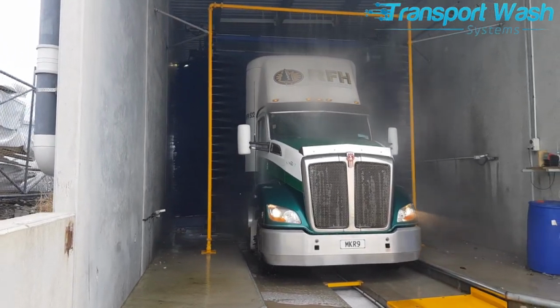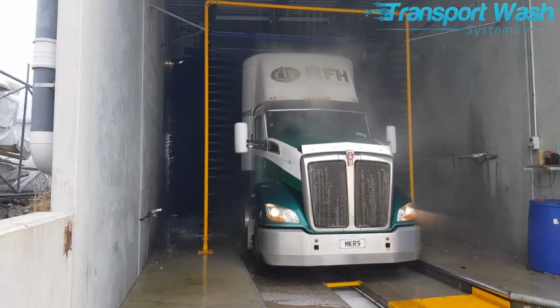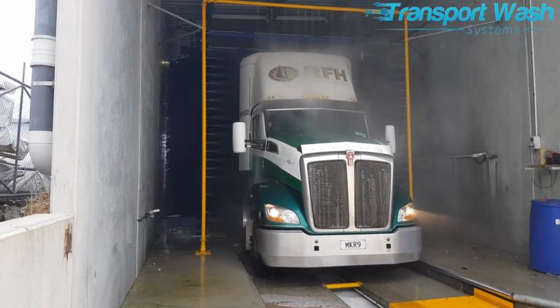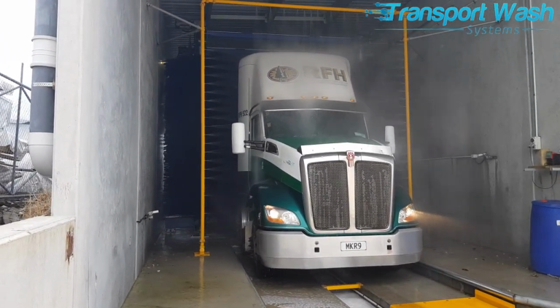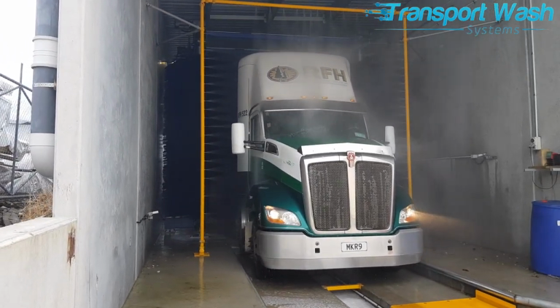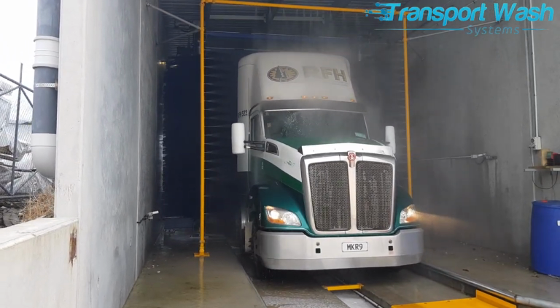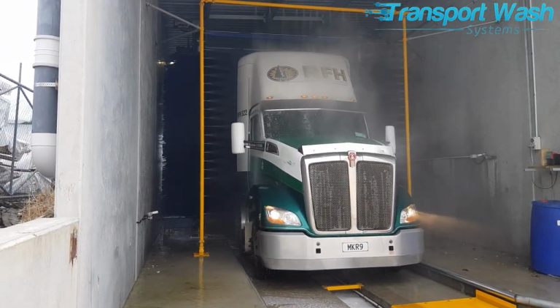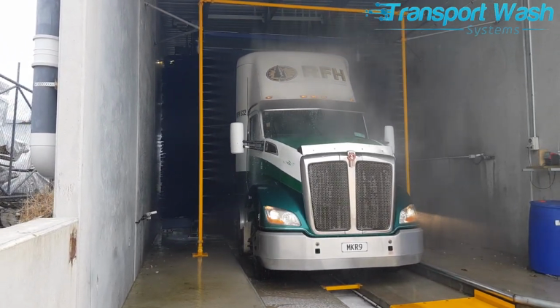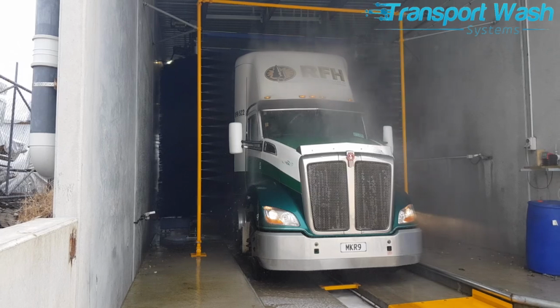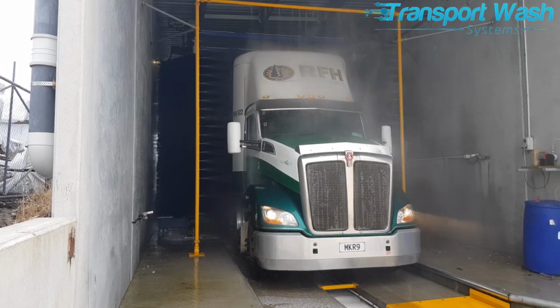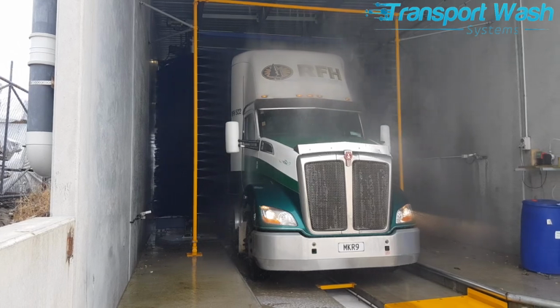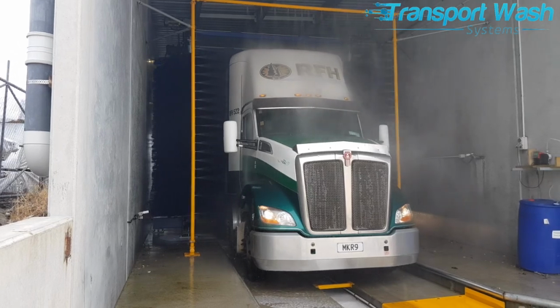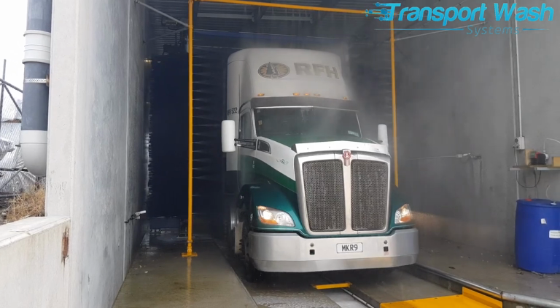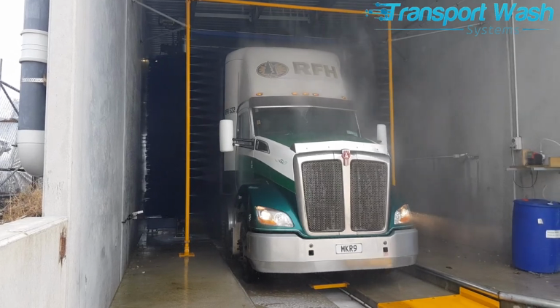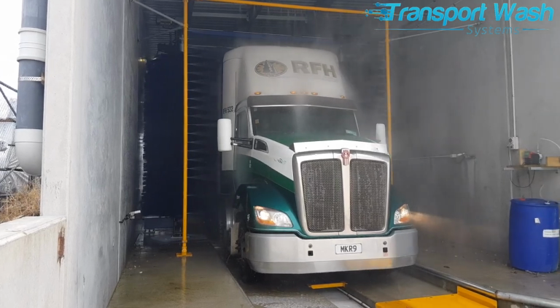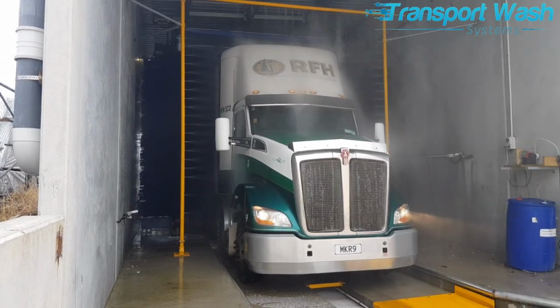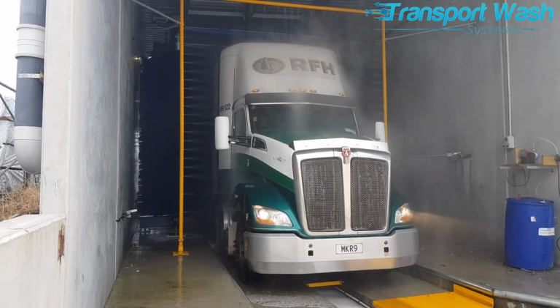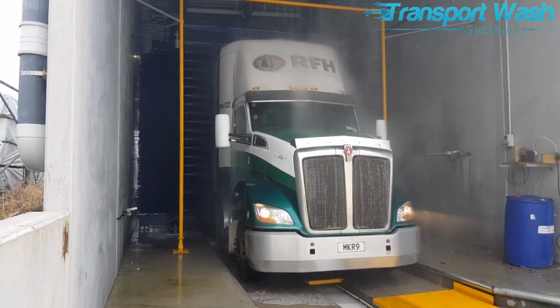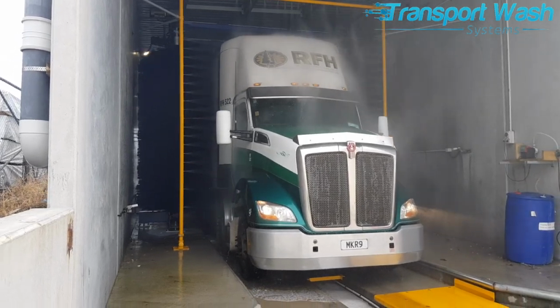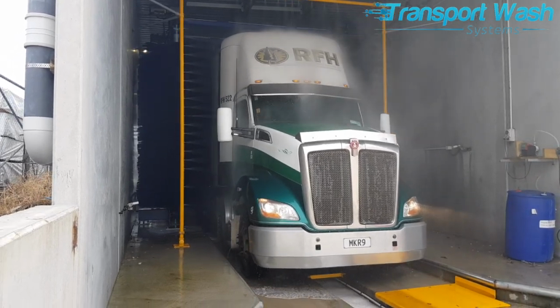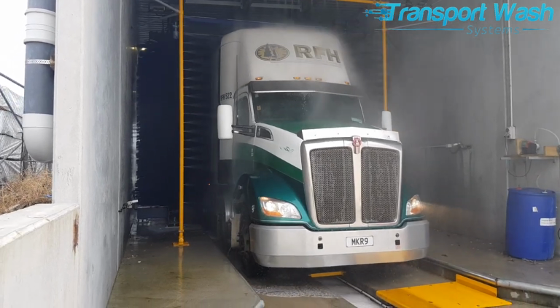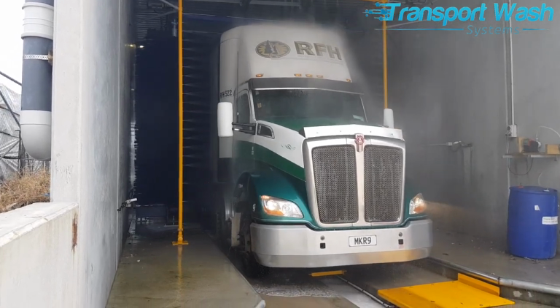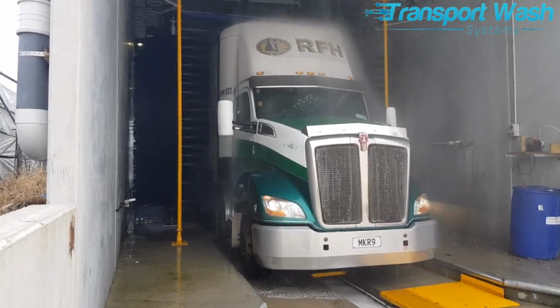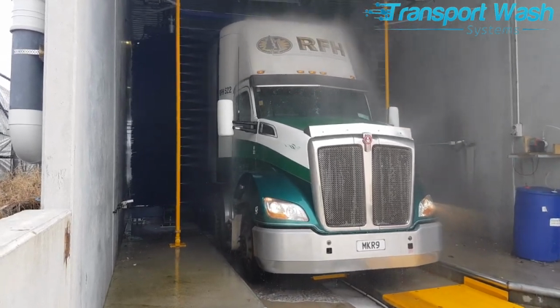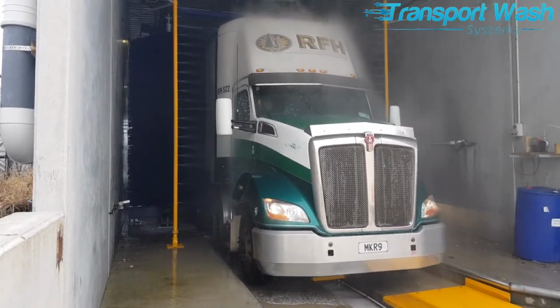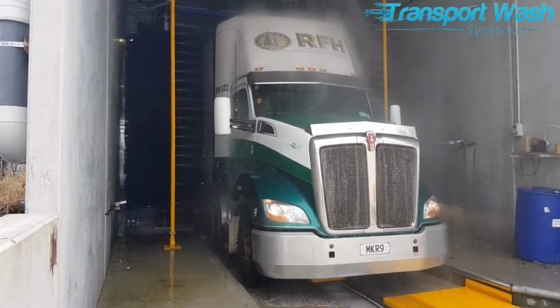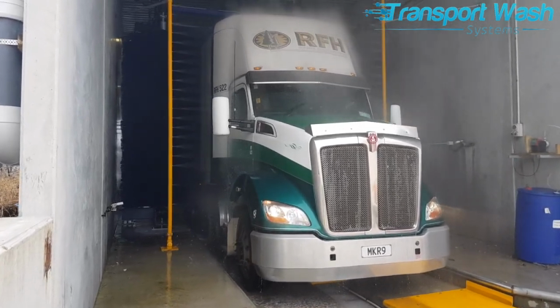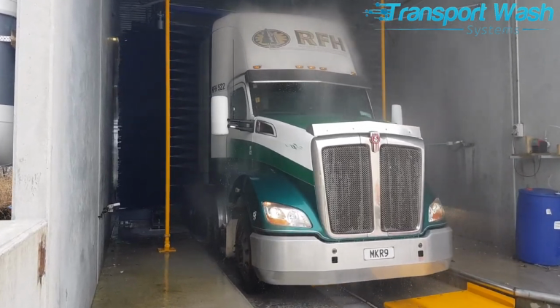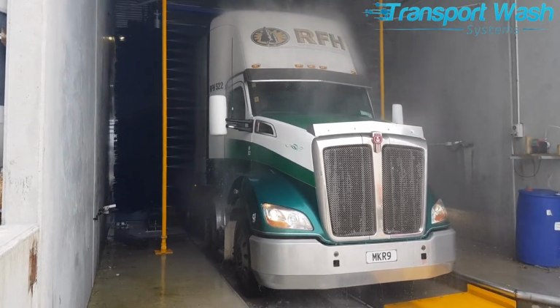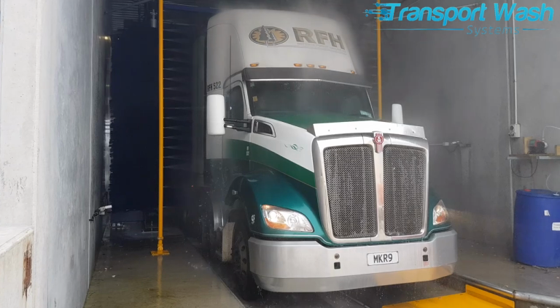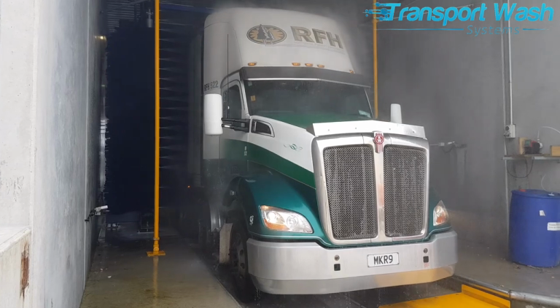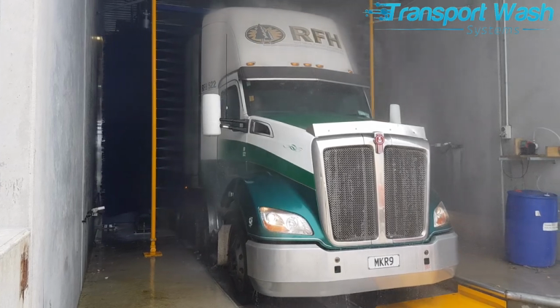One auto wash system covers a diverse fleet and saves the RFH team hours of work.